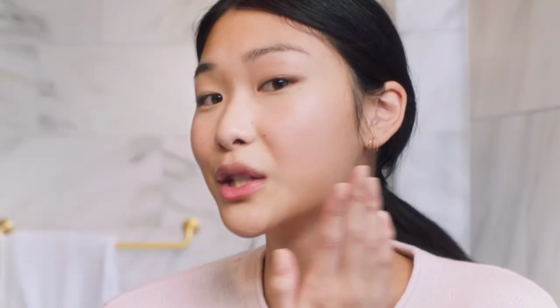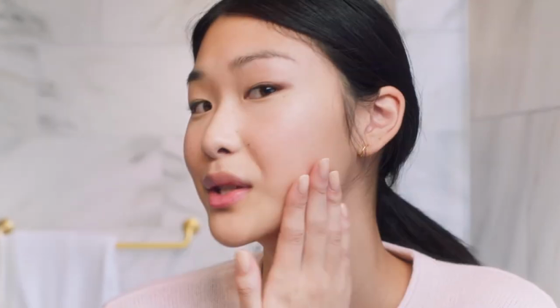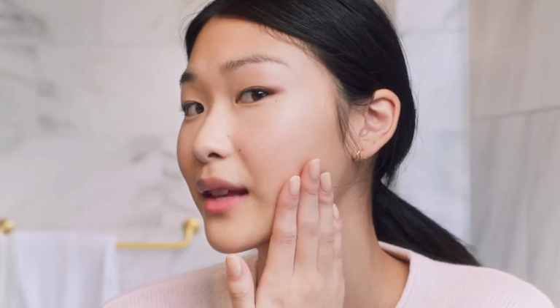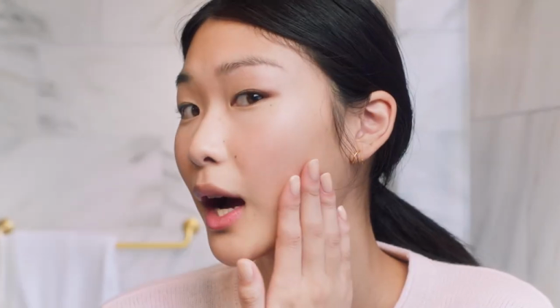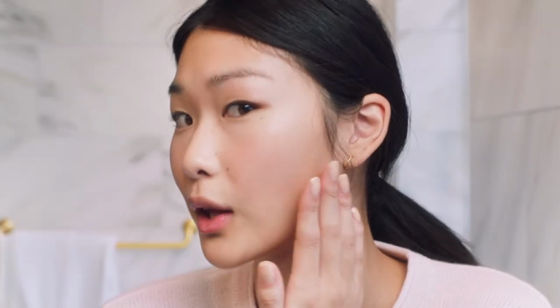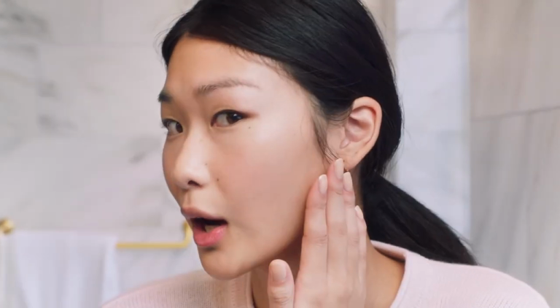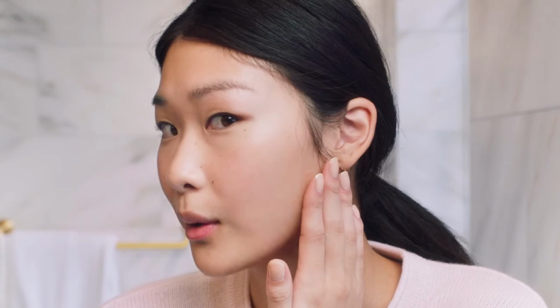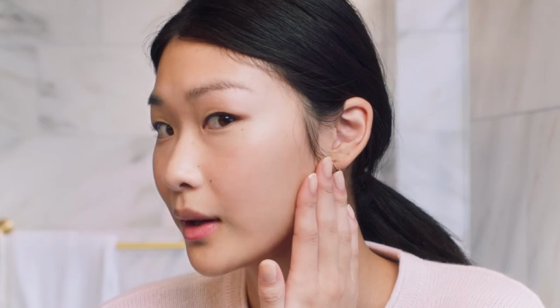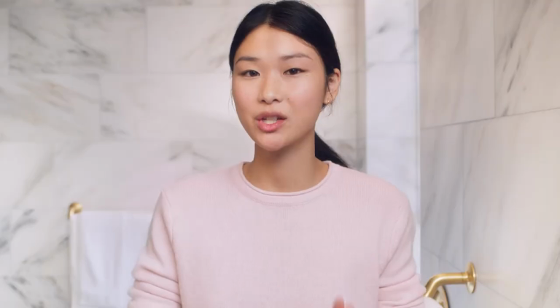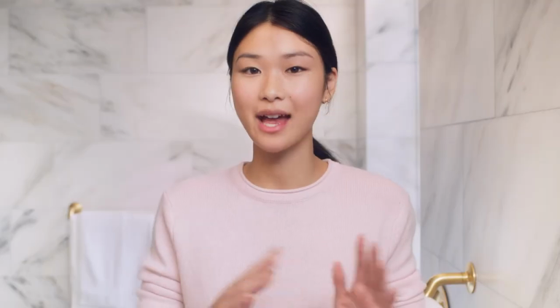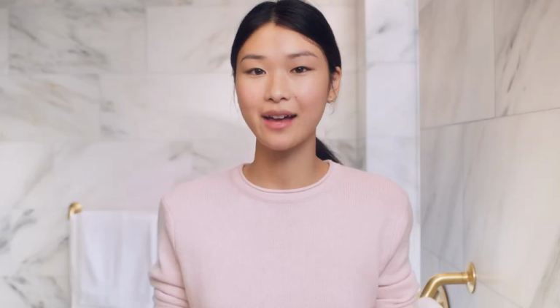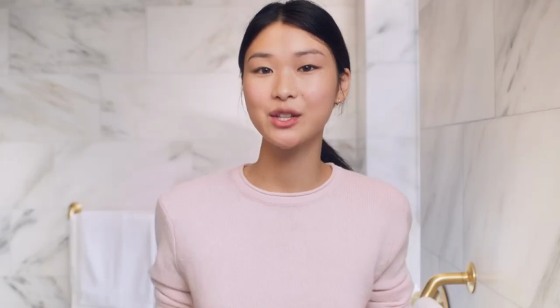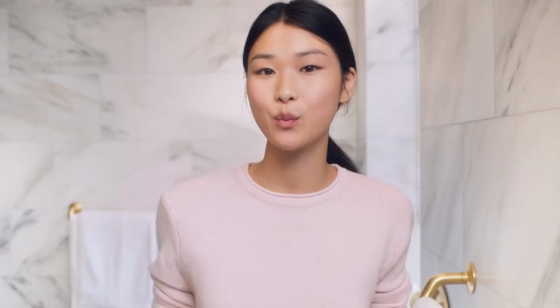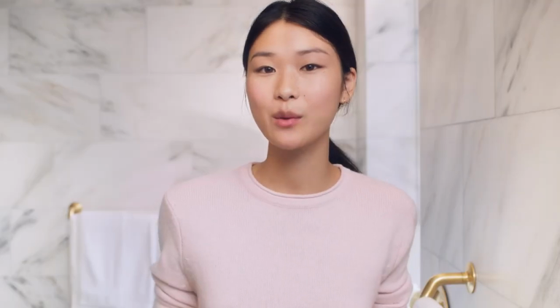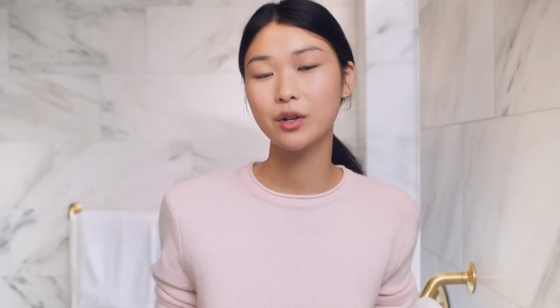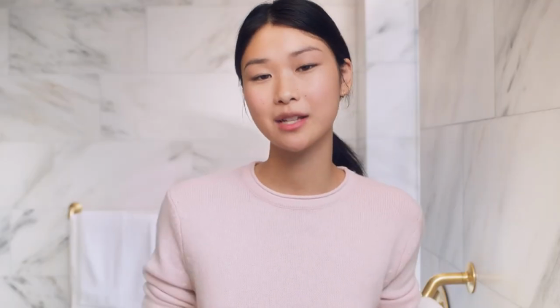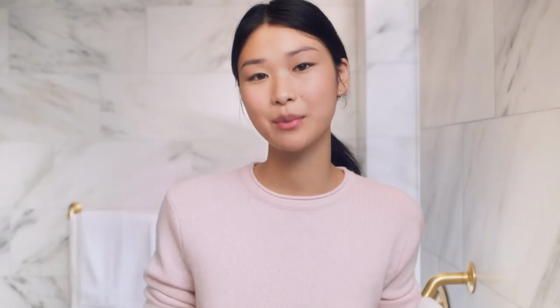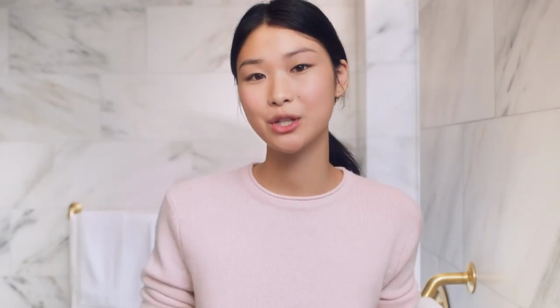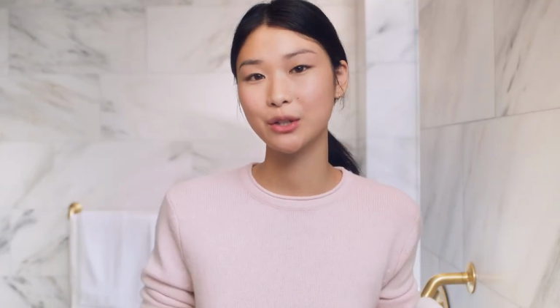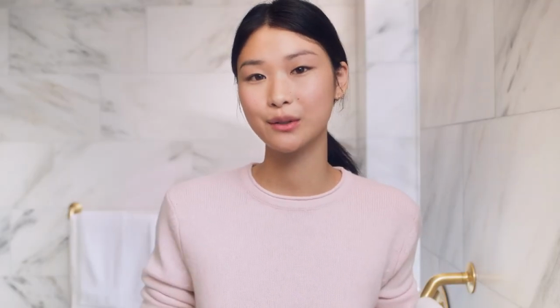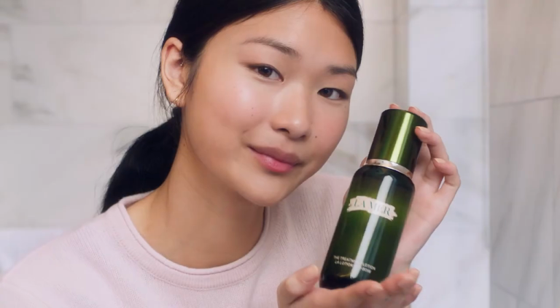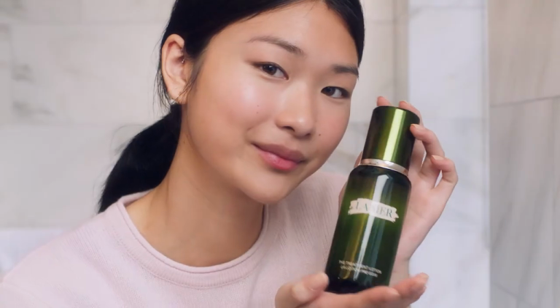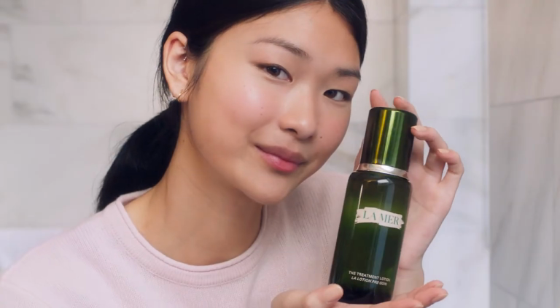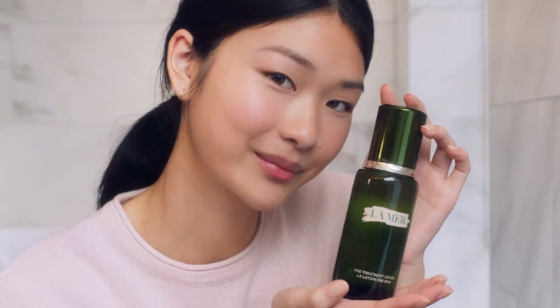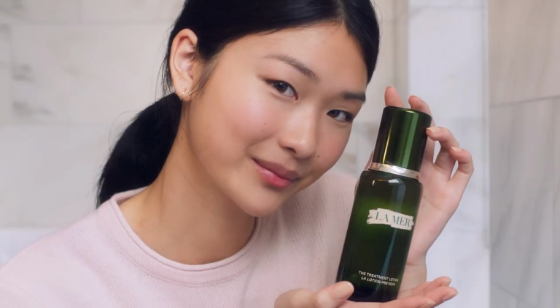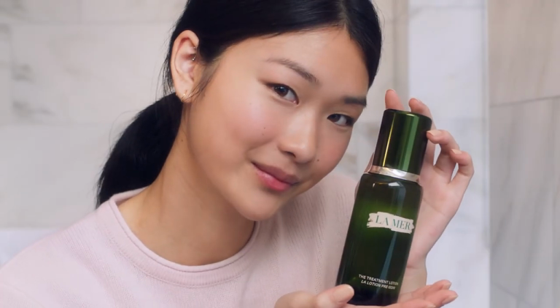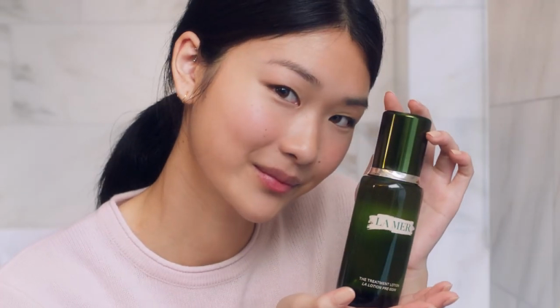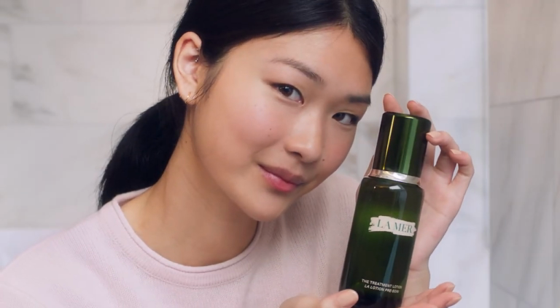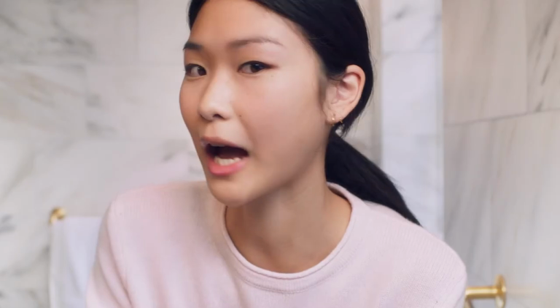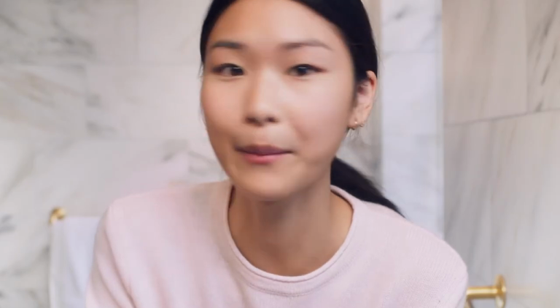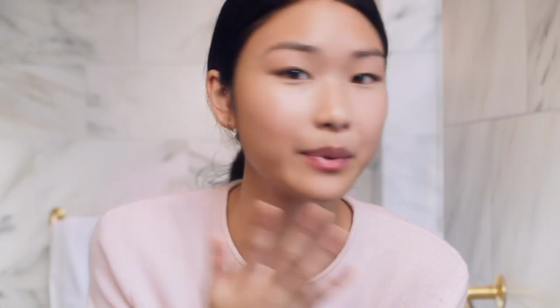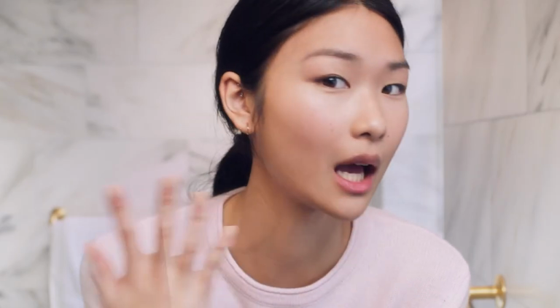Do you see that glow? Just add this one more step into your routine and it's a win-win. I'm obsessed.